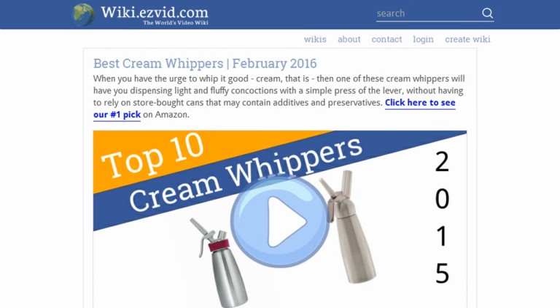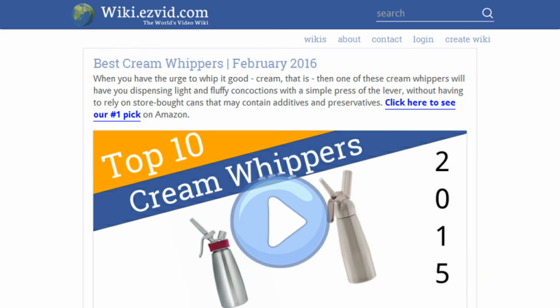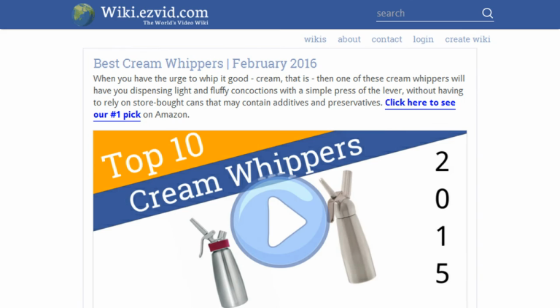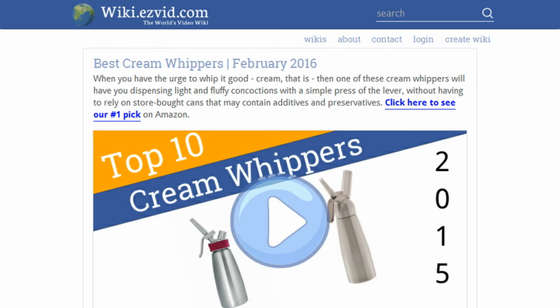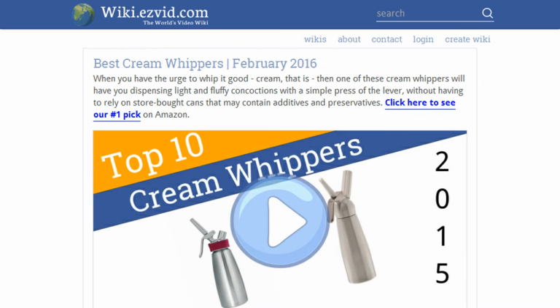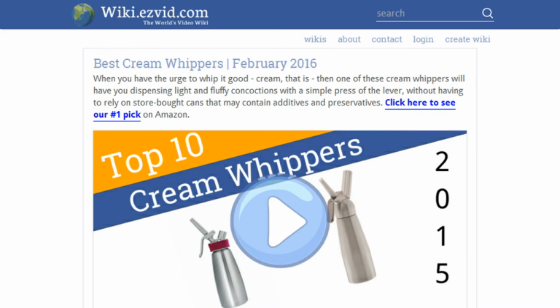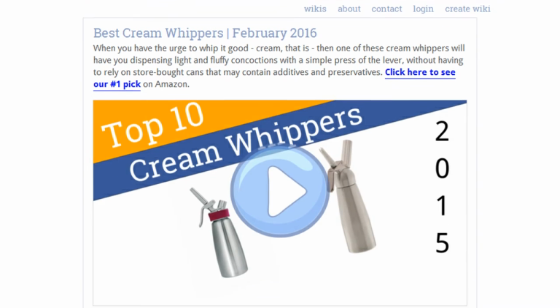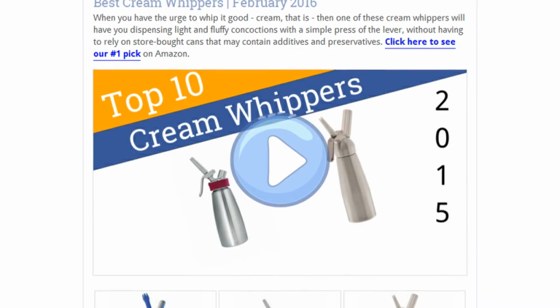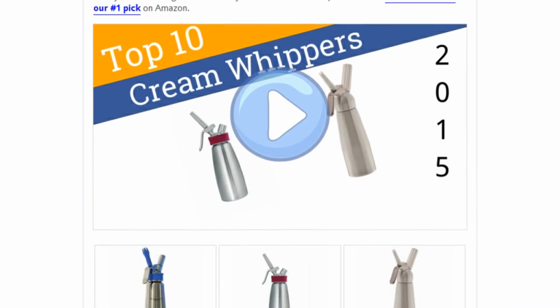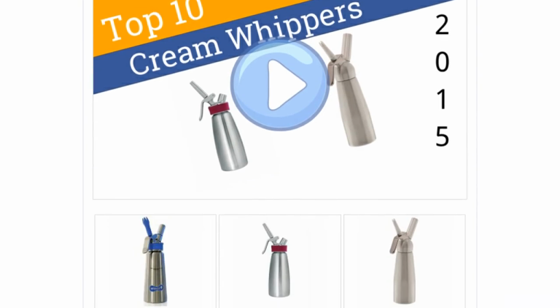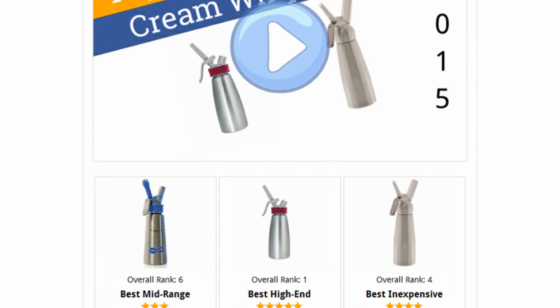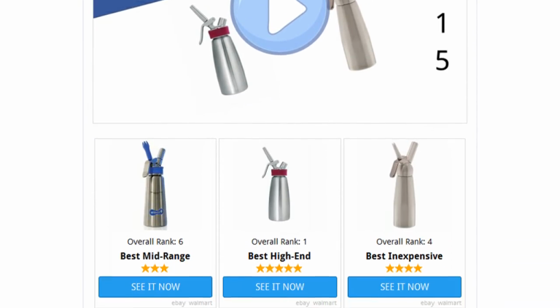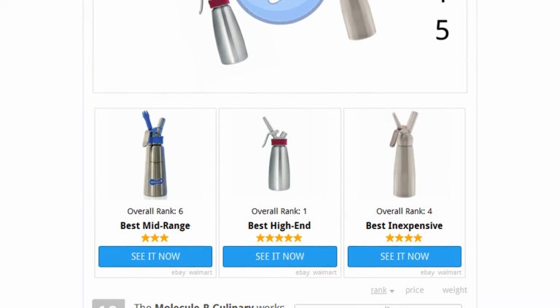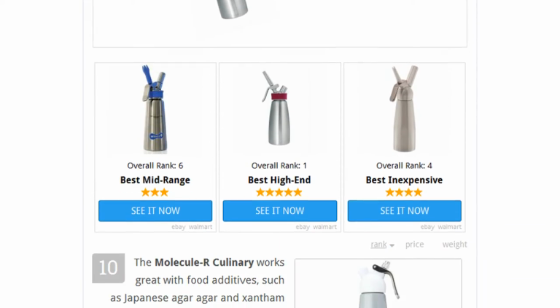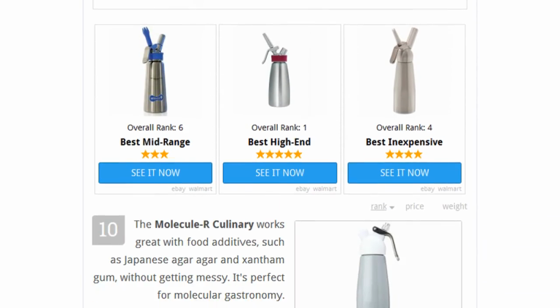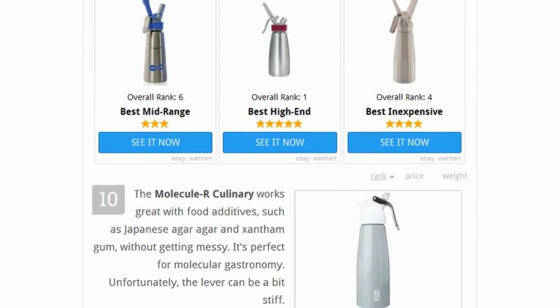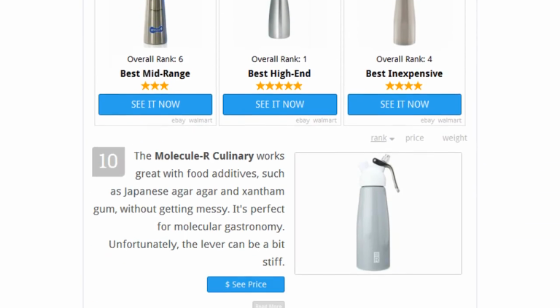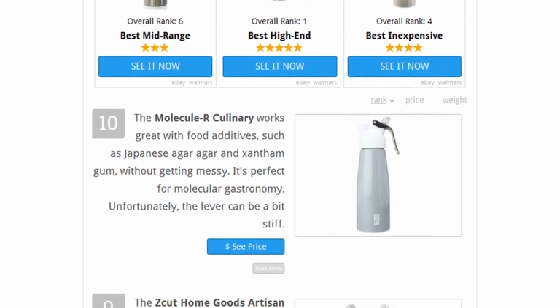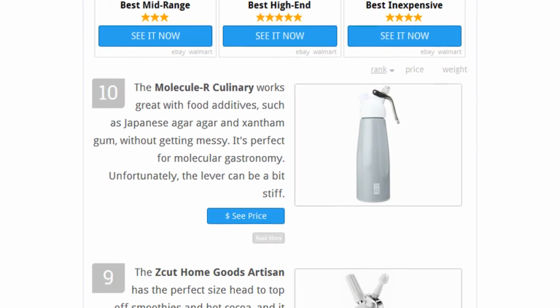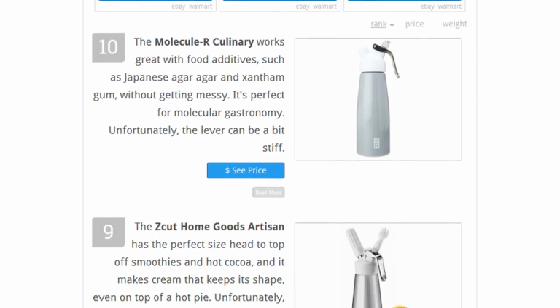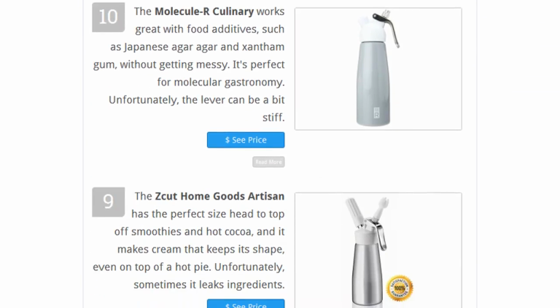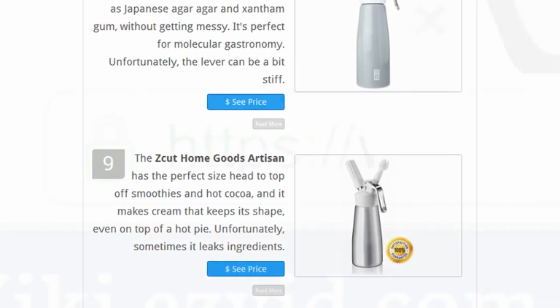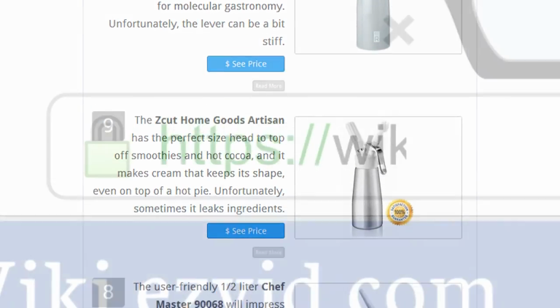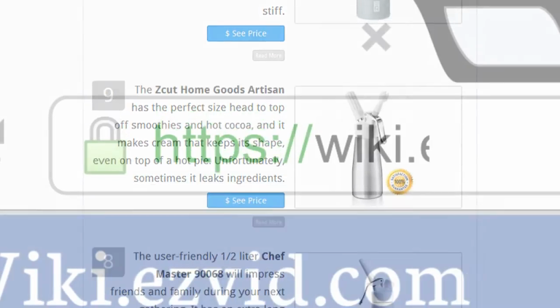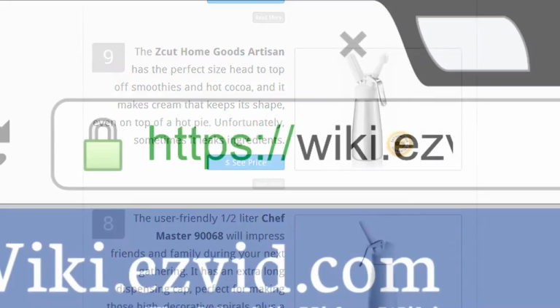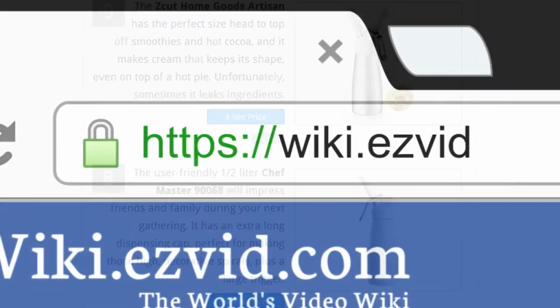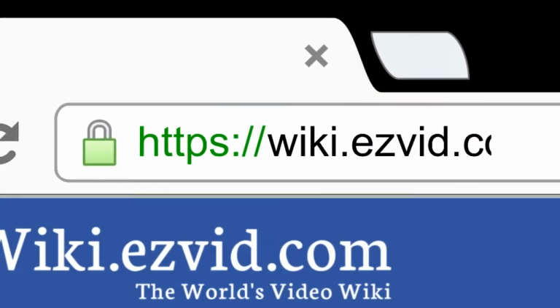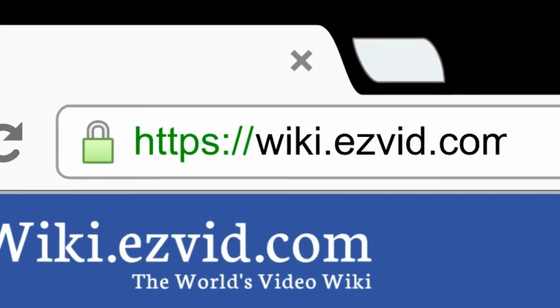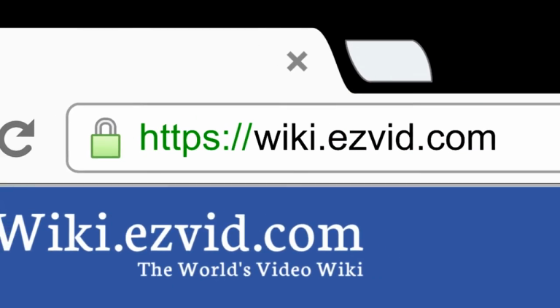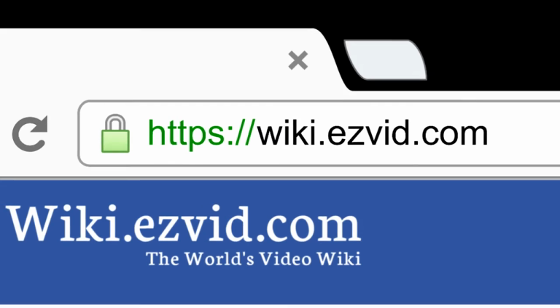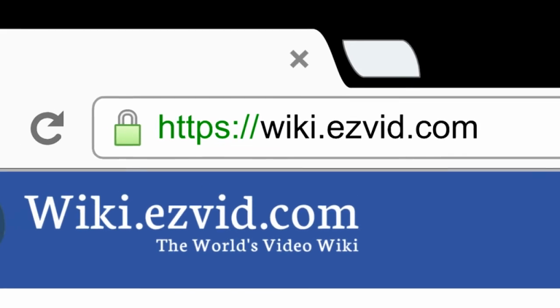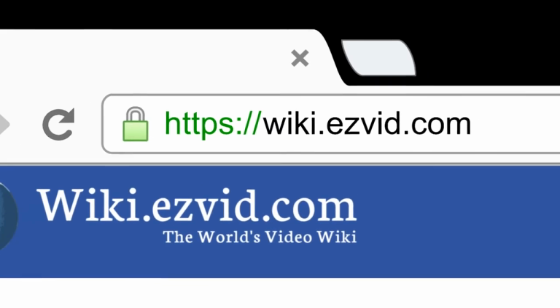To find out more, go to wiki.easyvid.com and search for cream whippers, or click beneath this video.